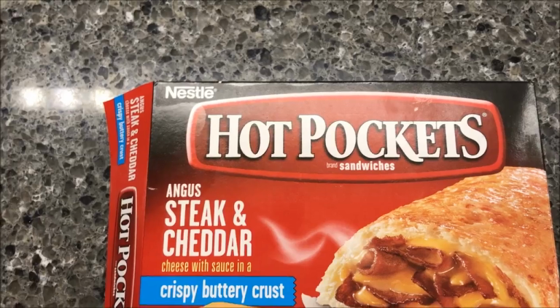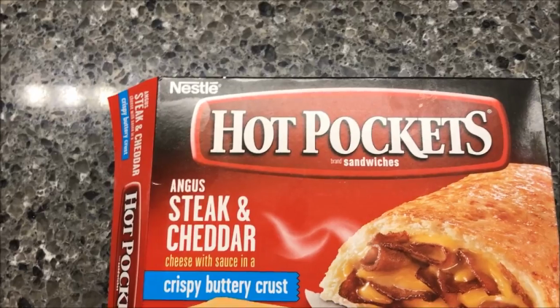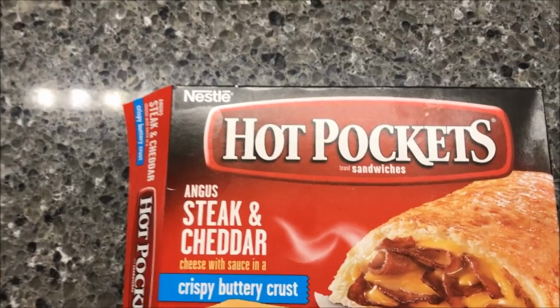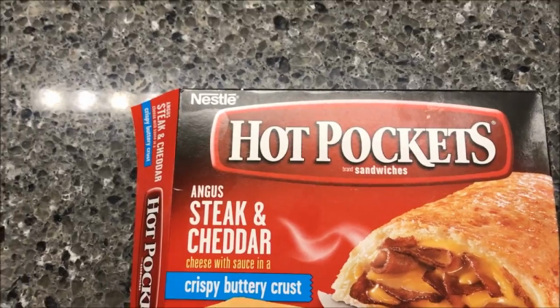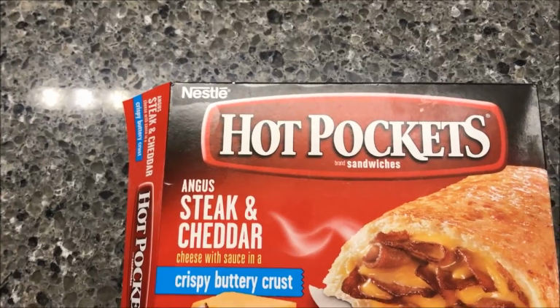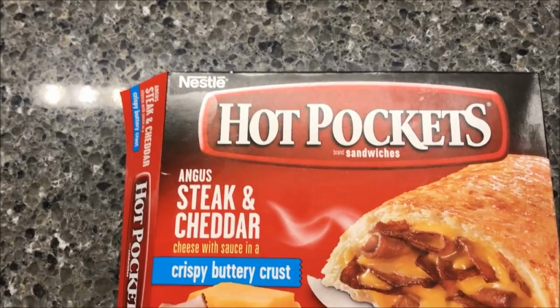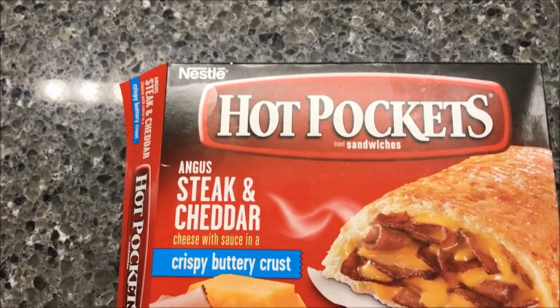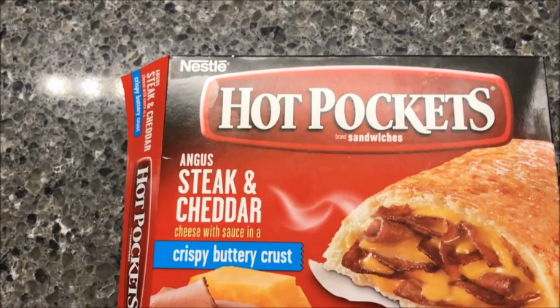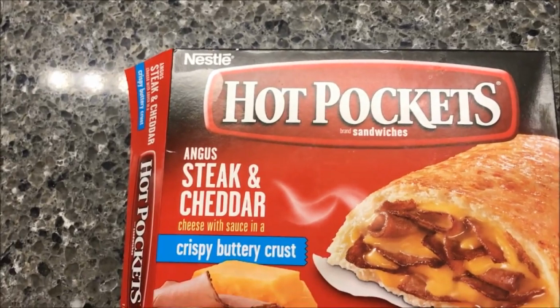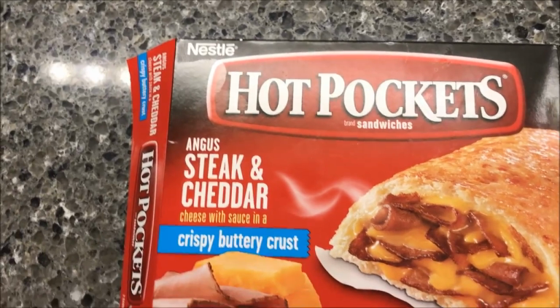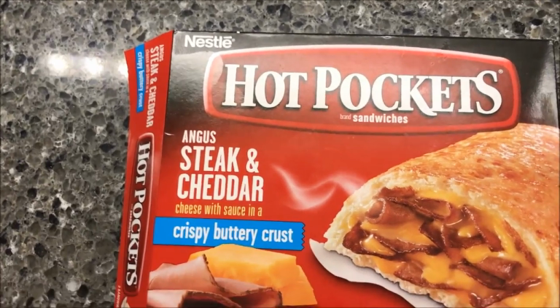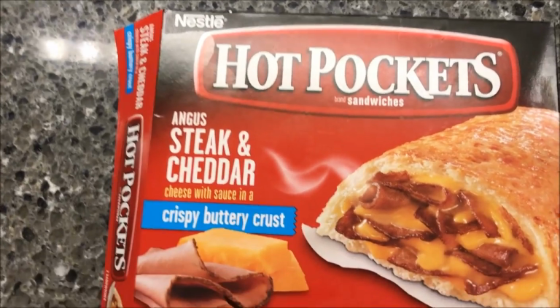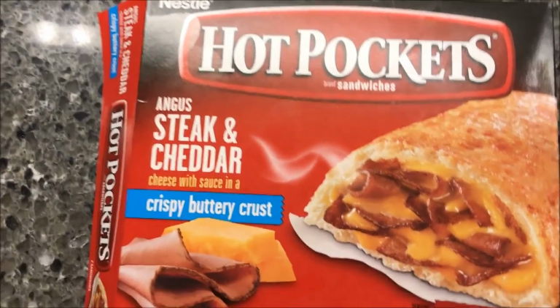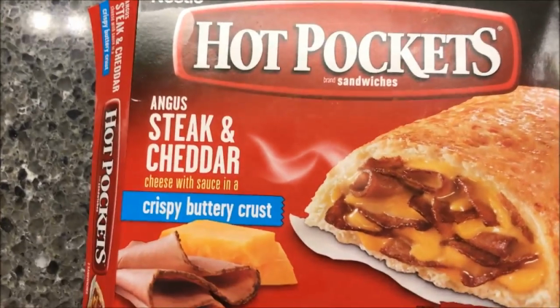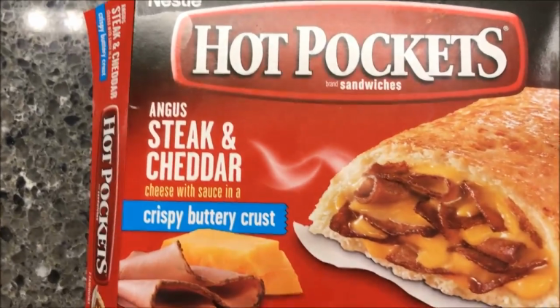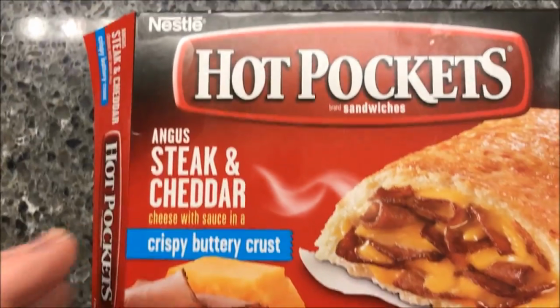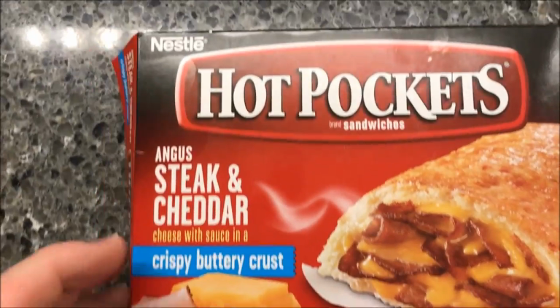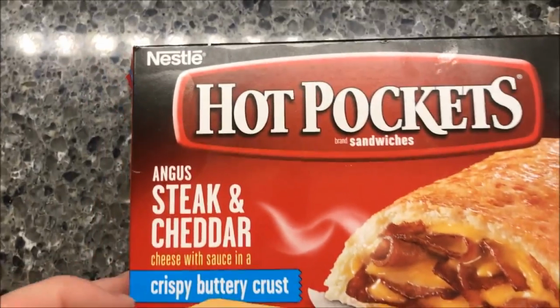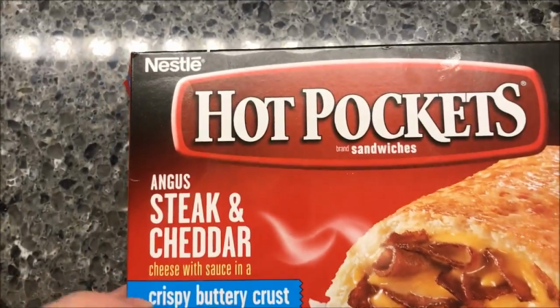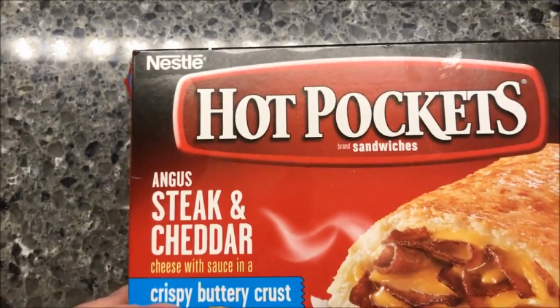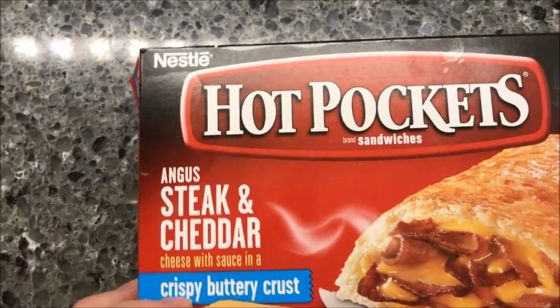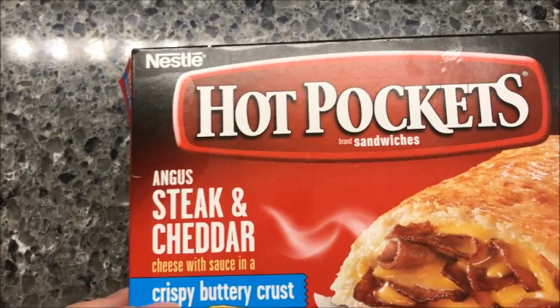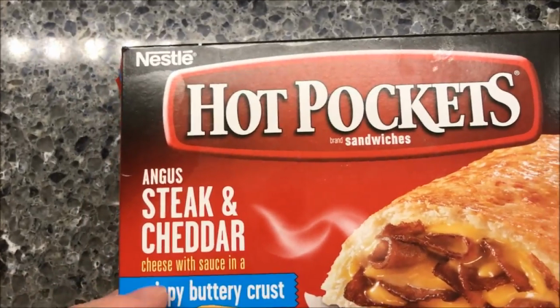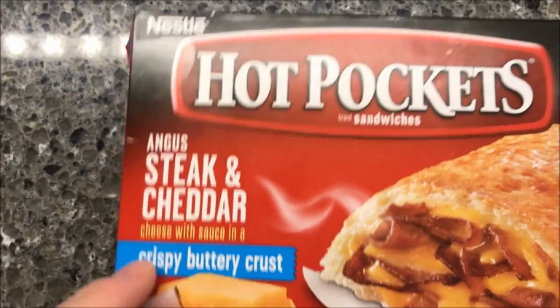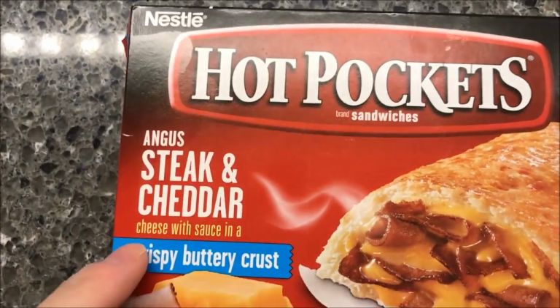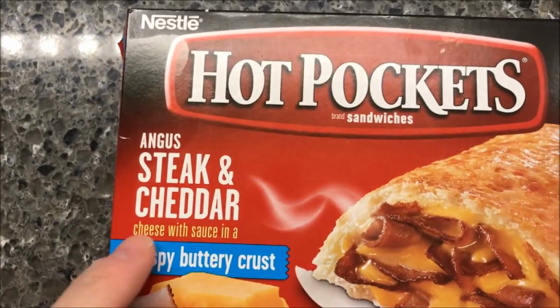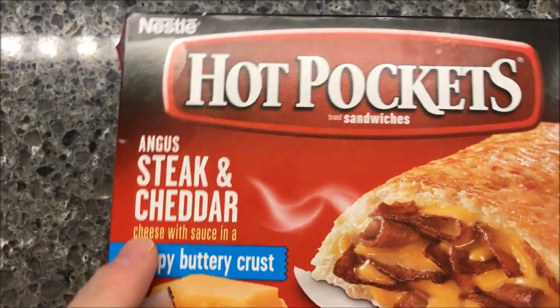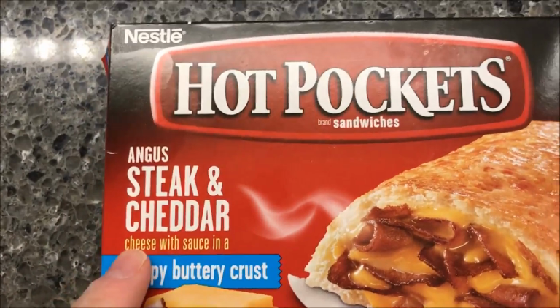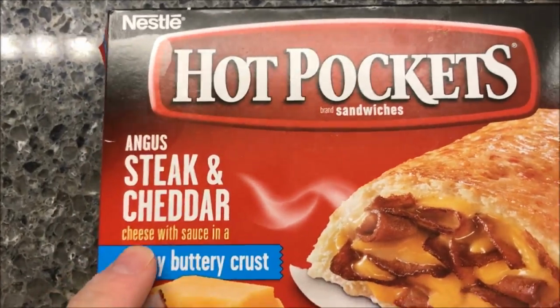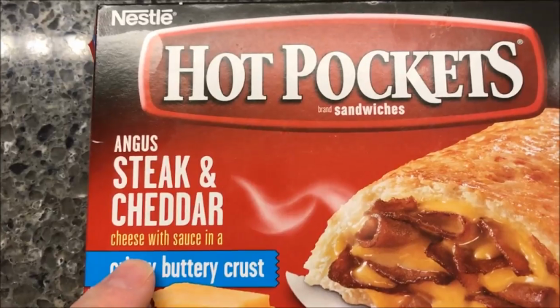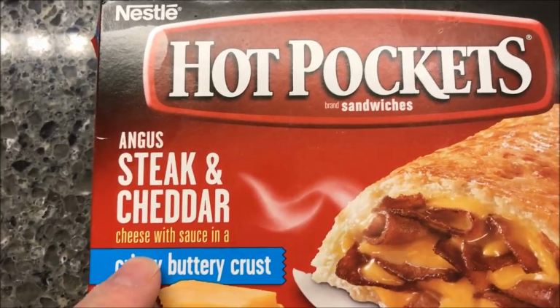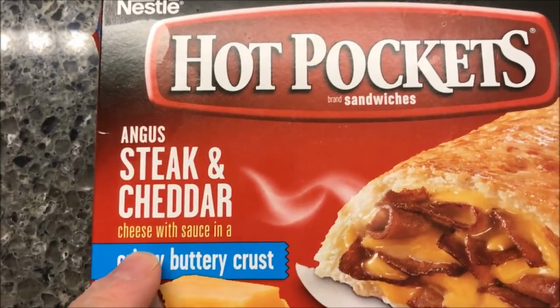Hey guys, welcome to another lunchtime review. Today I'm going to try a hot pocket — a steak and cheddar hot pocket.